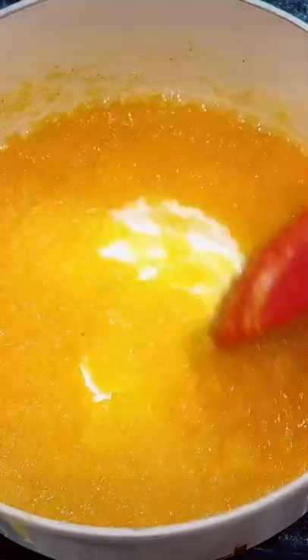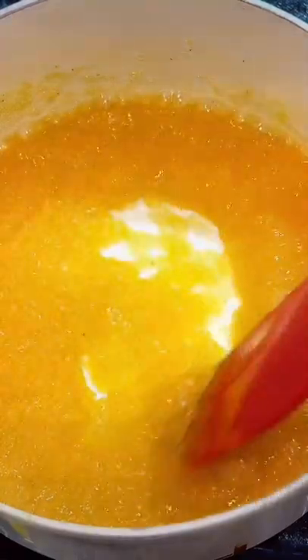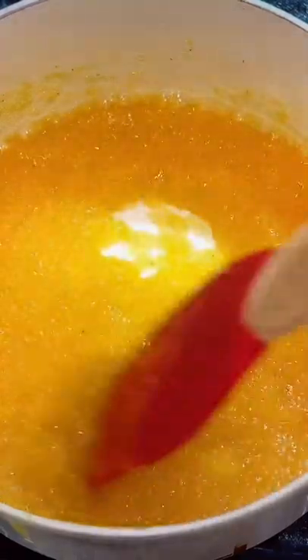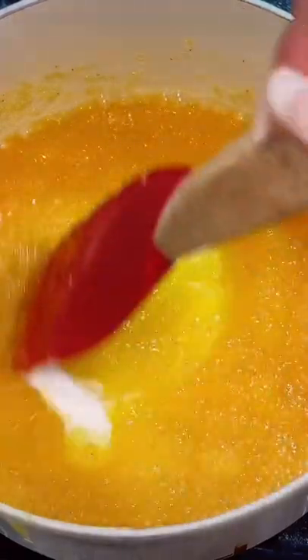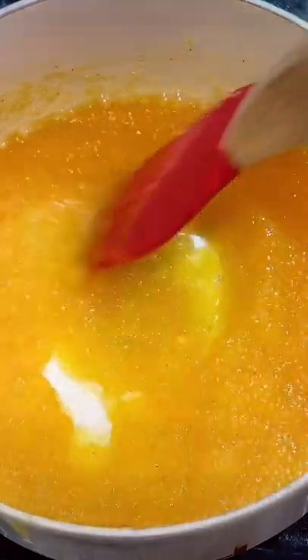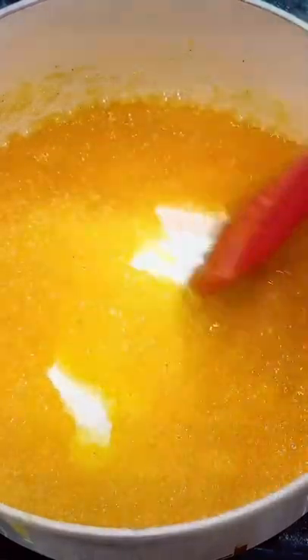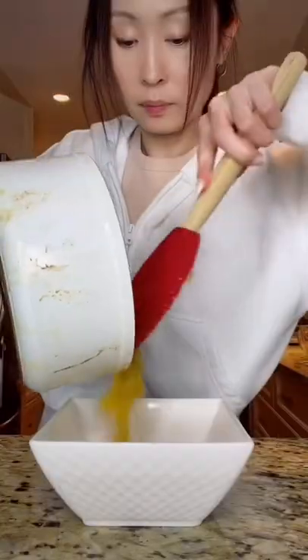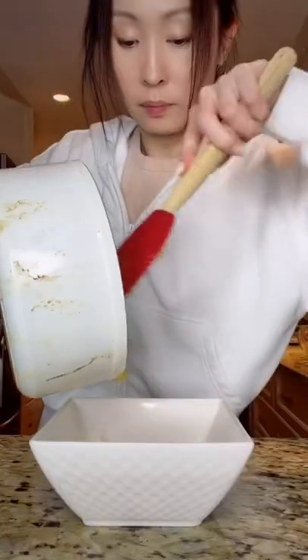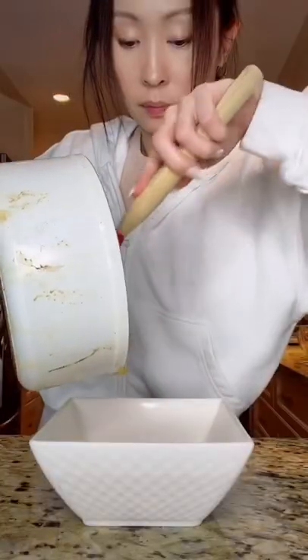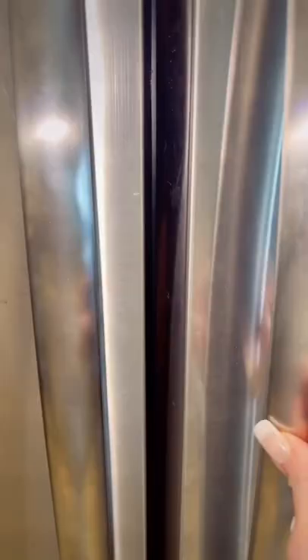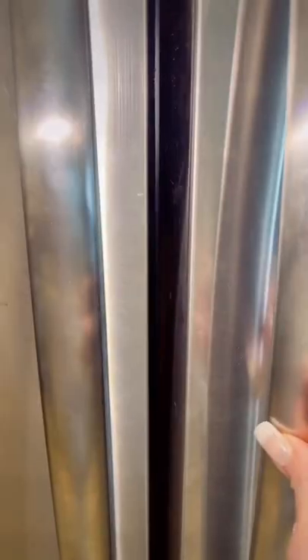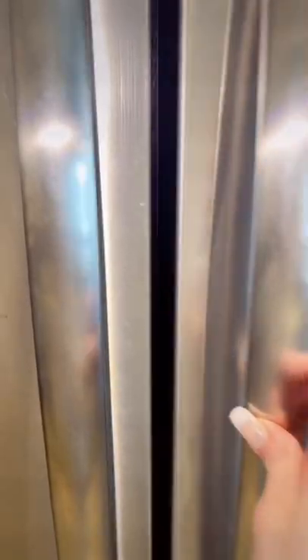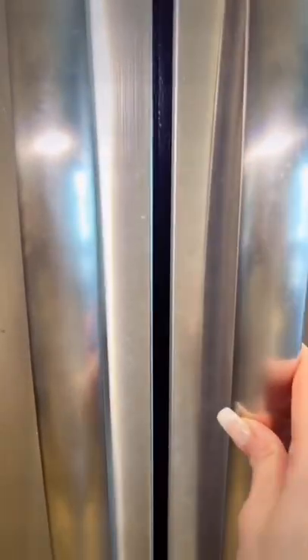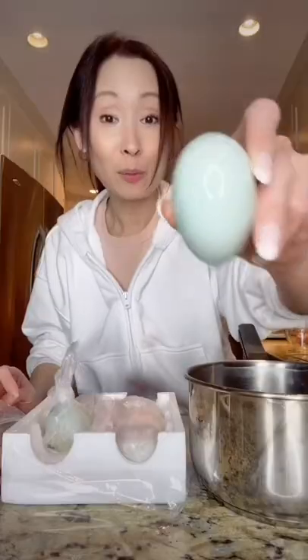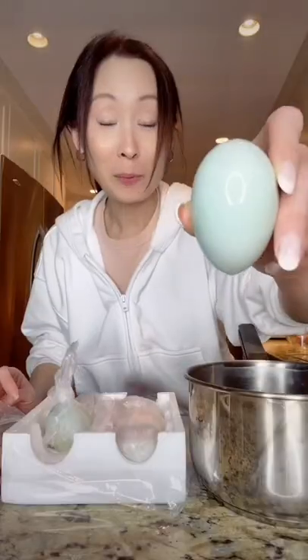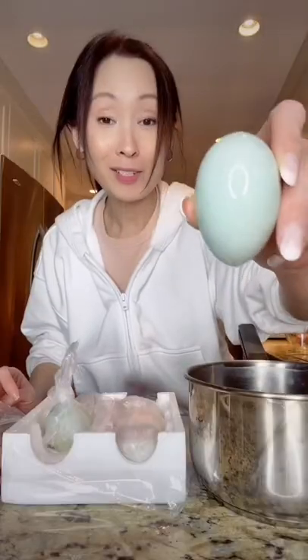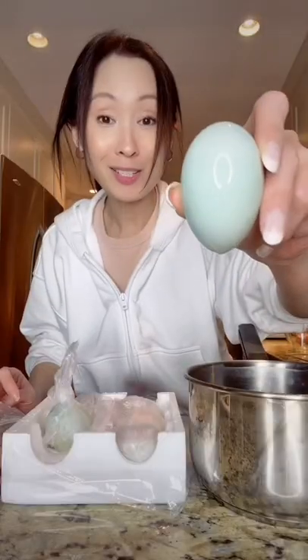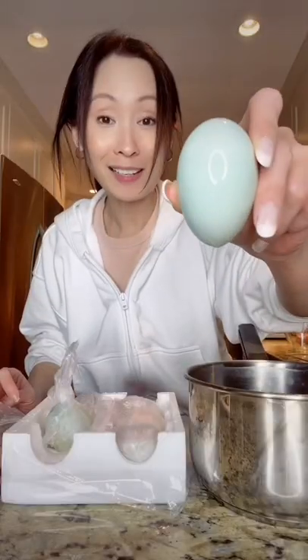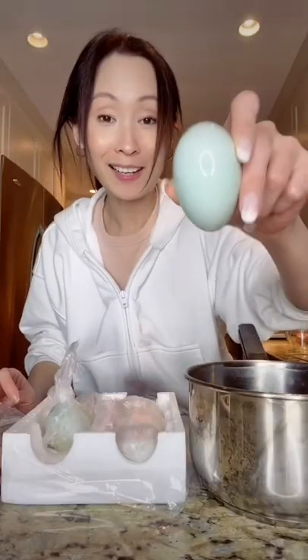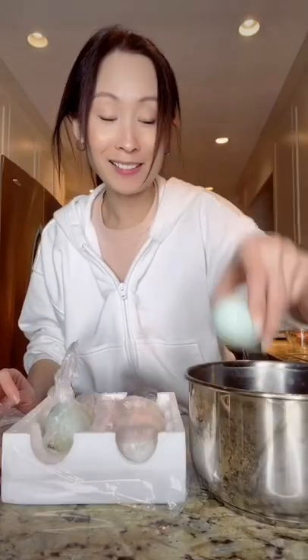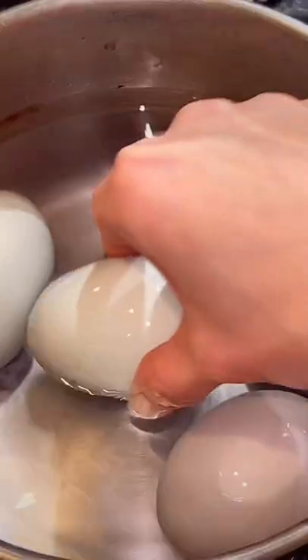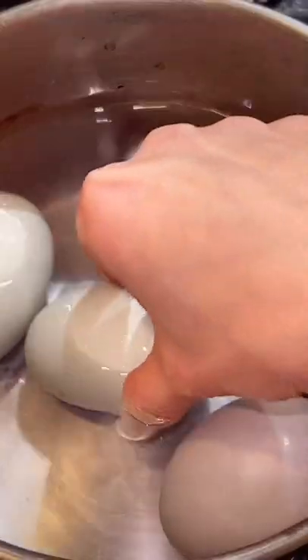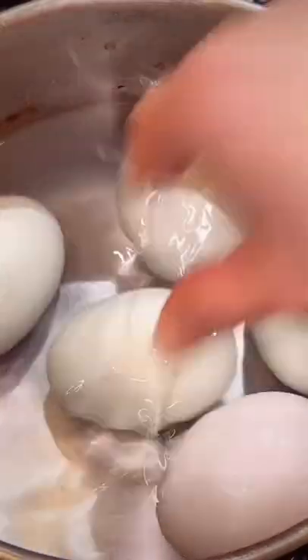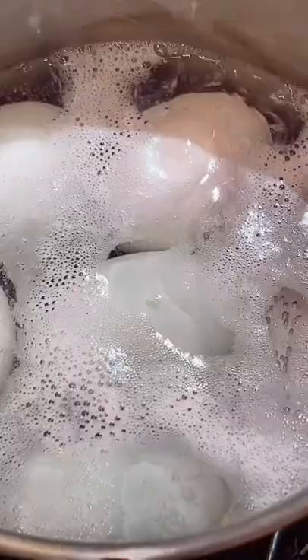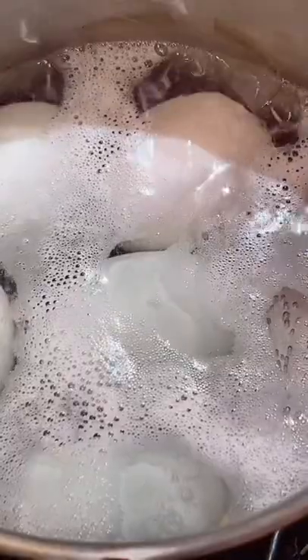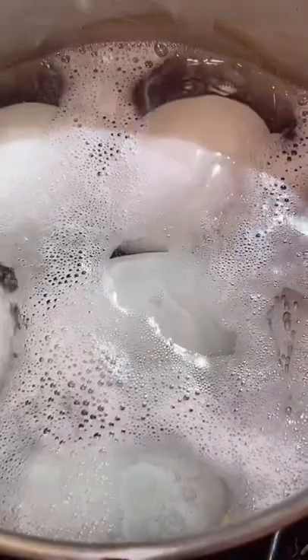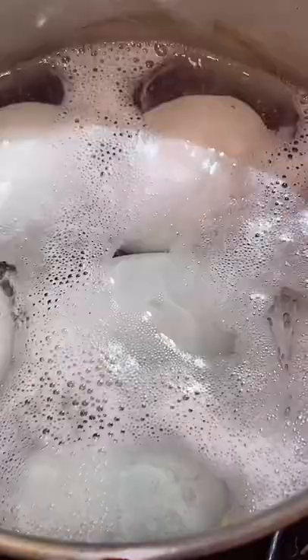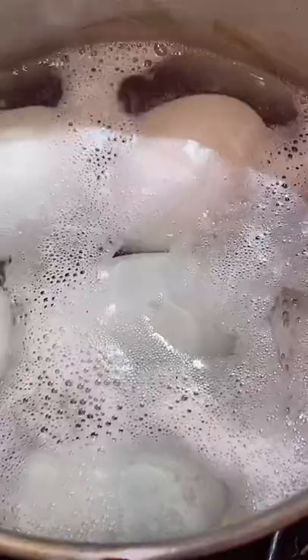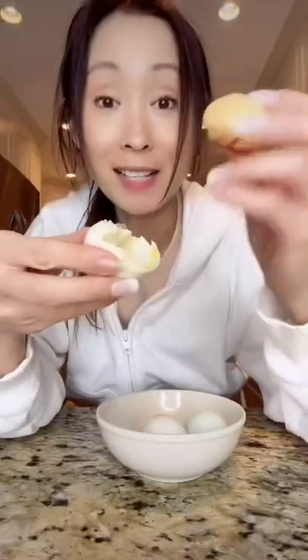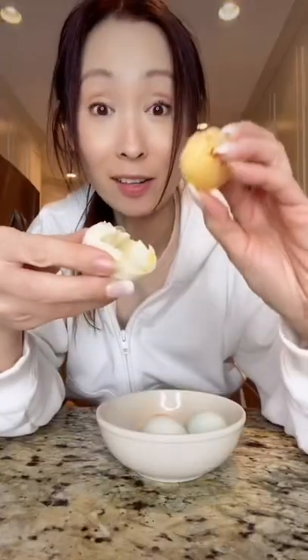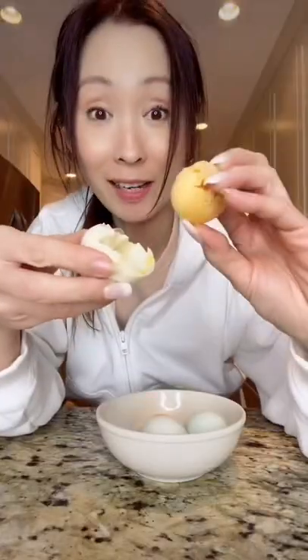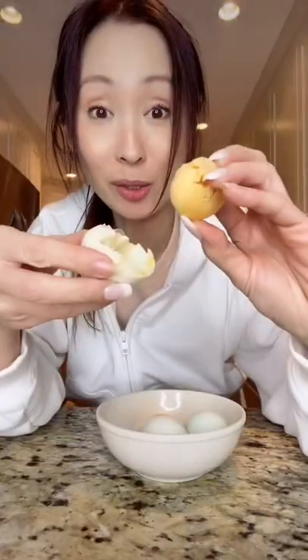stirring constantly. Once it thickens, refrigerate for 30 minutes. Prepare salted egg next. Simmer for 15 minutes.